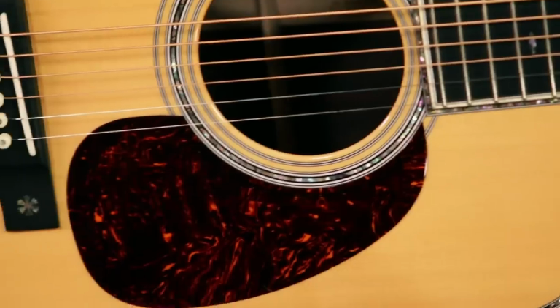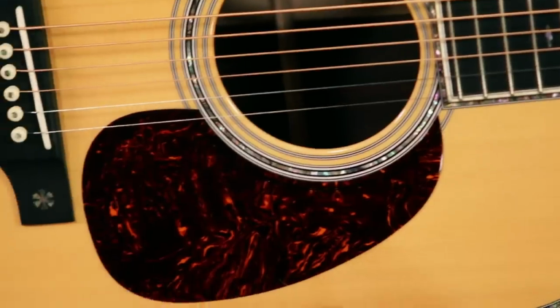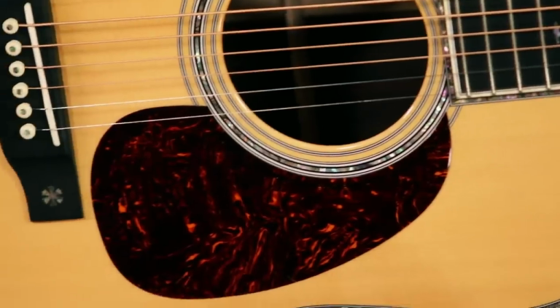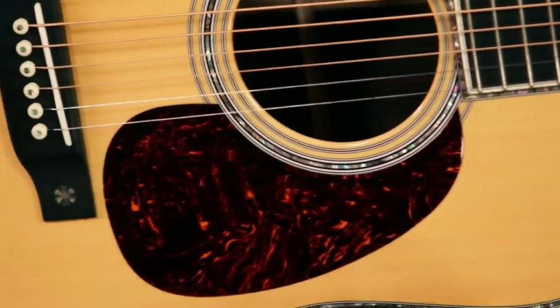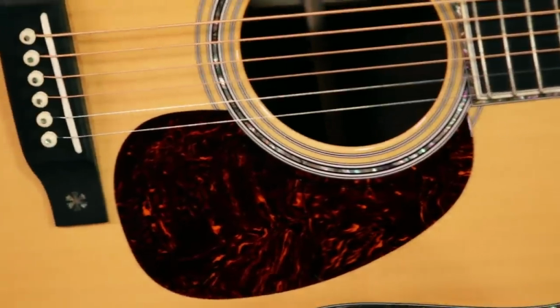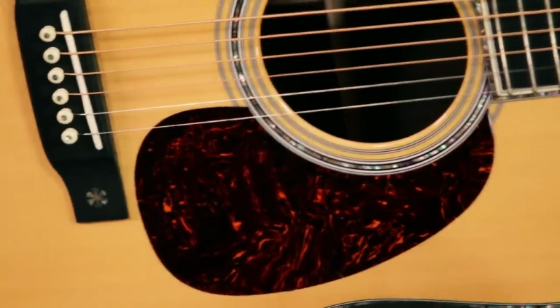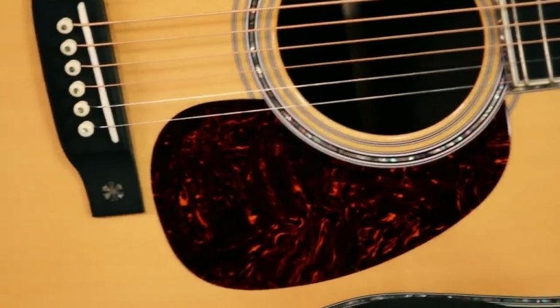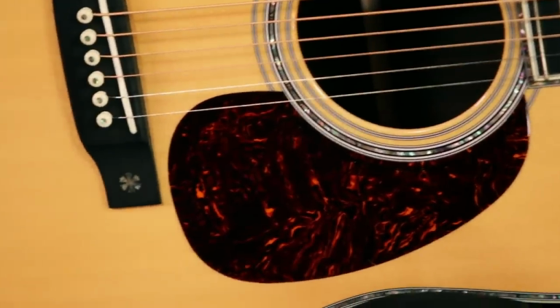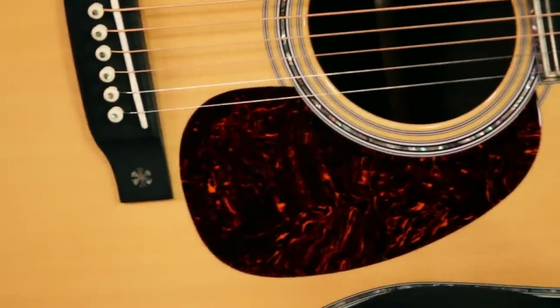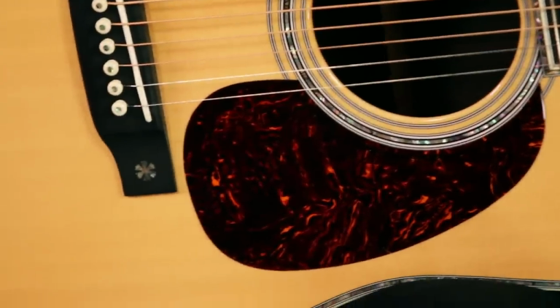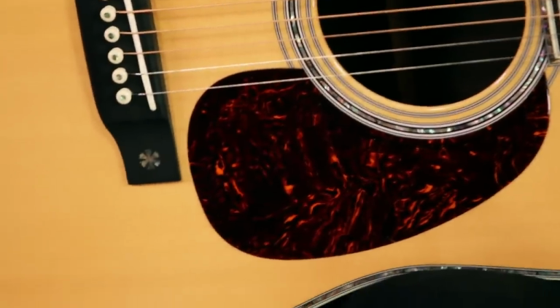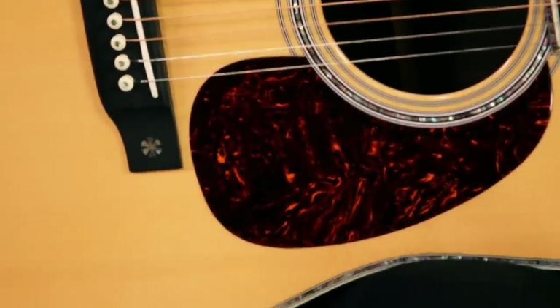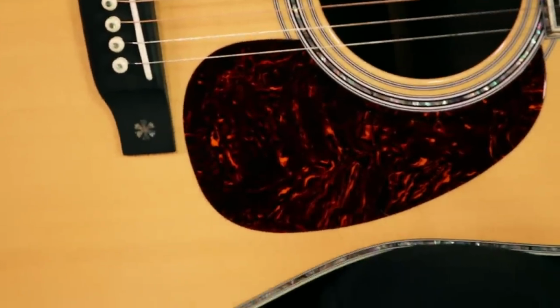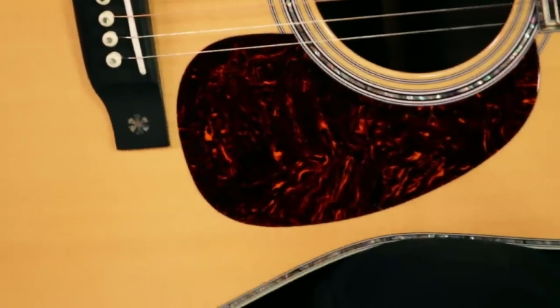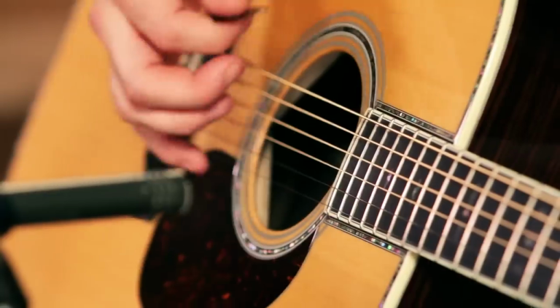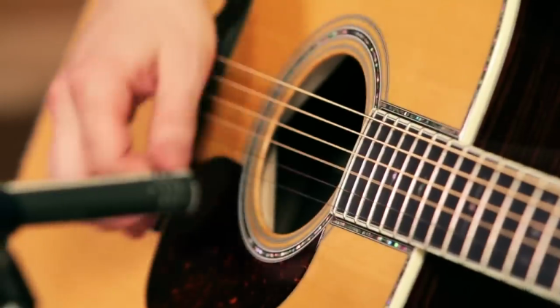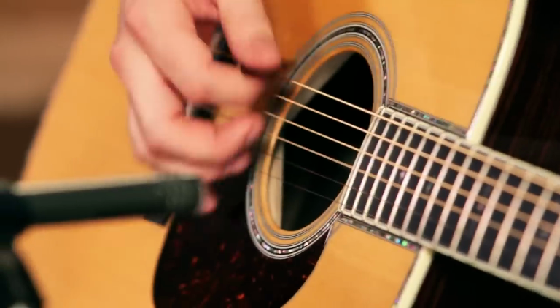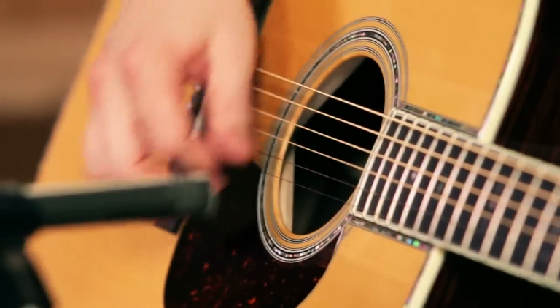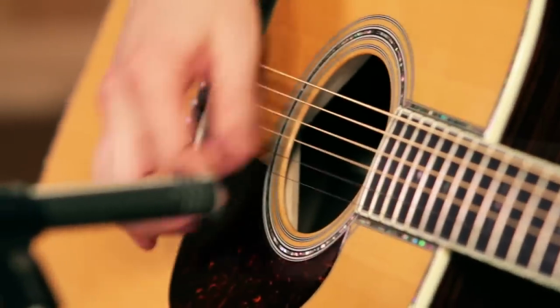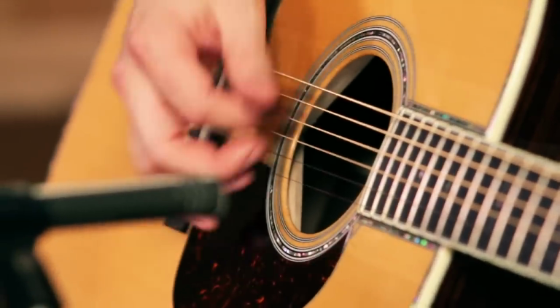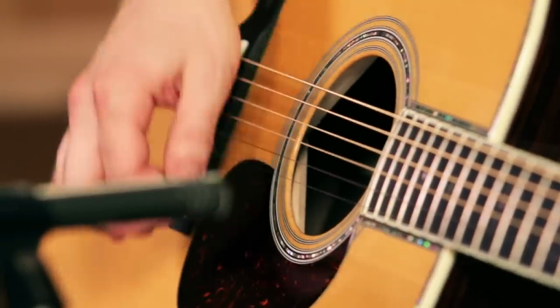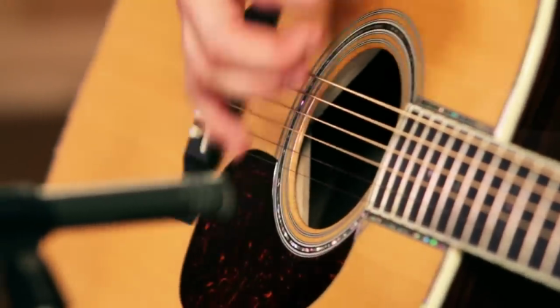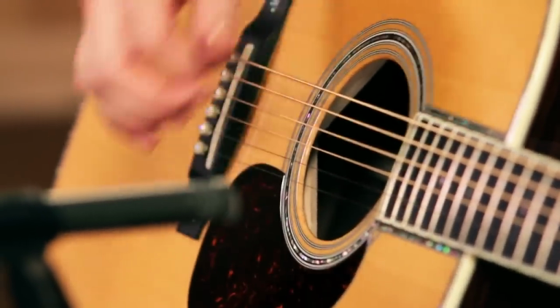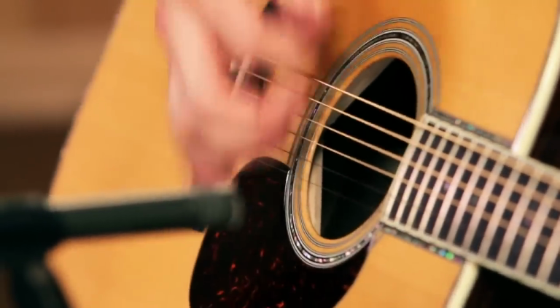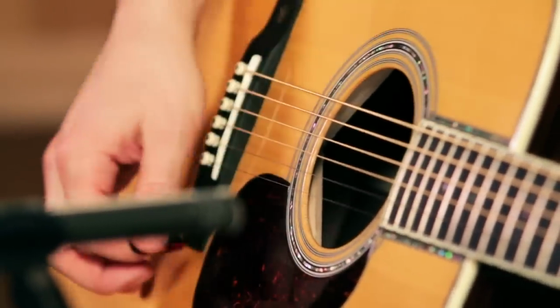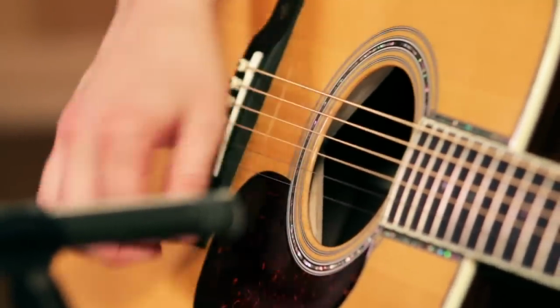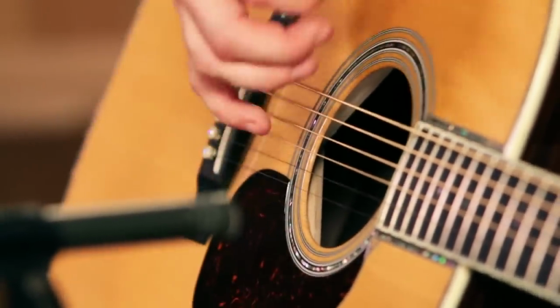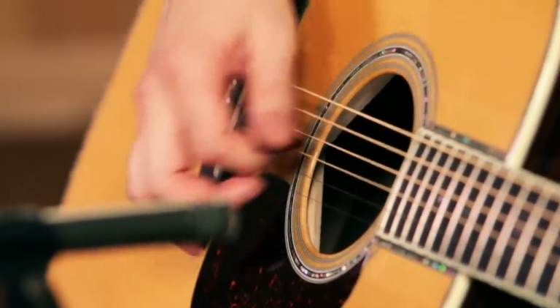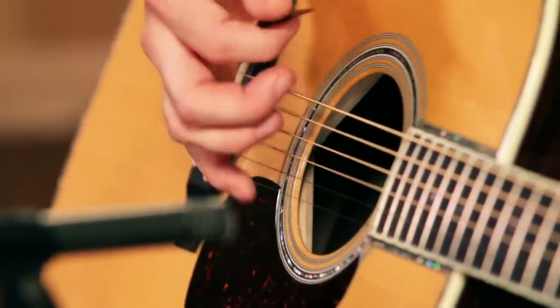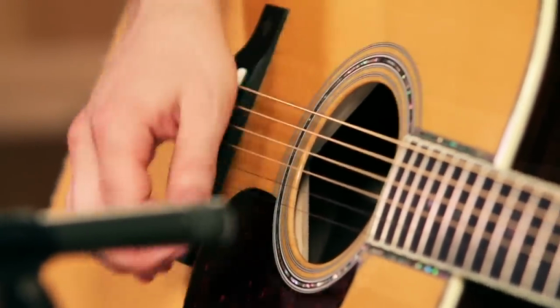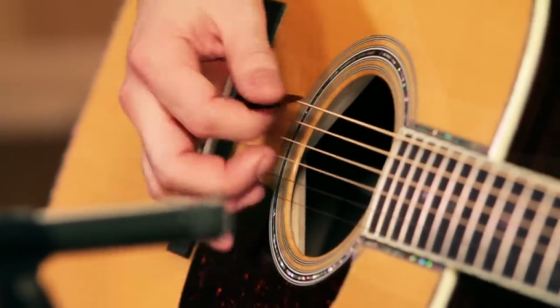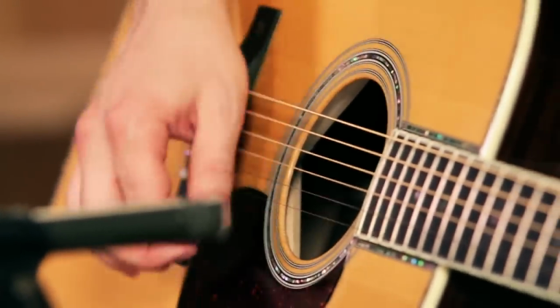The tortoise shell color pickguard is beveled and polished. It's a higher end pickguard than the normal plastic one.